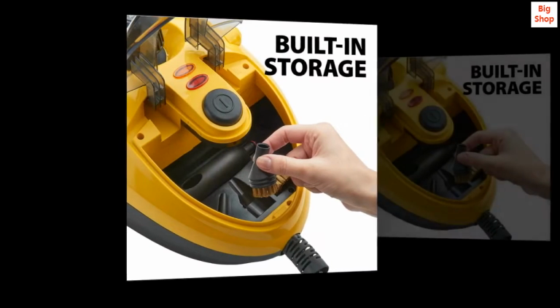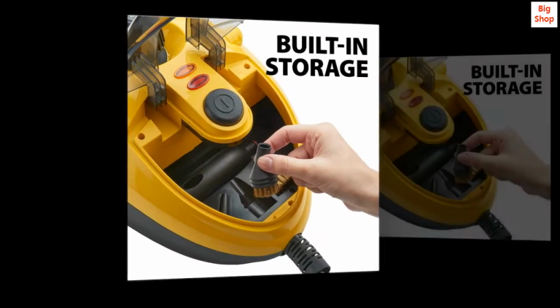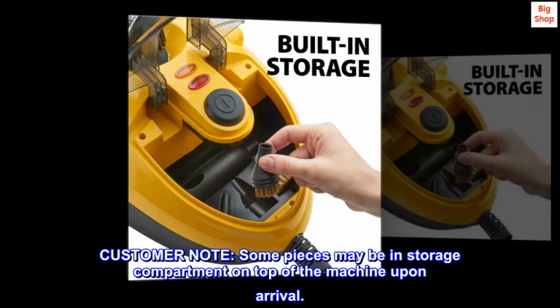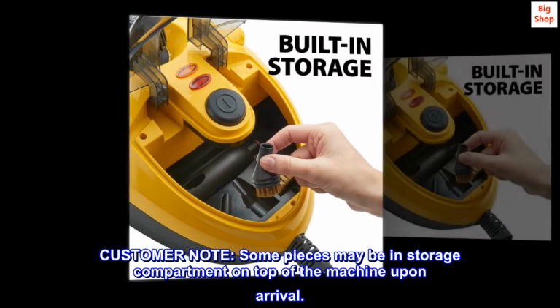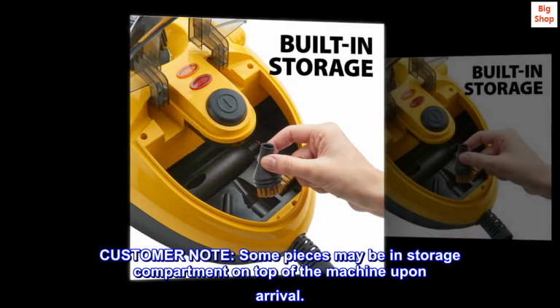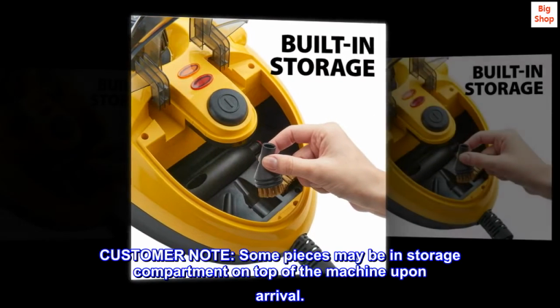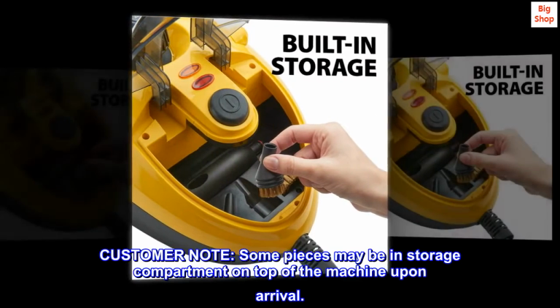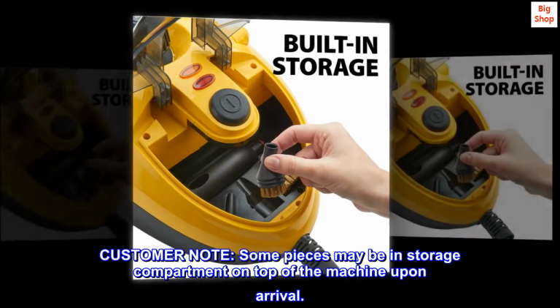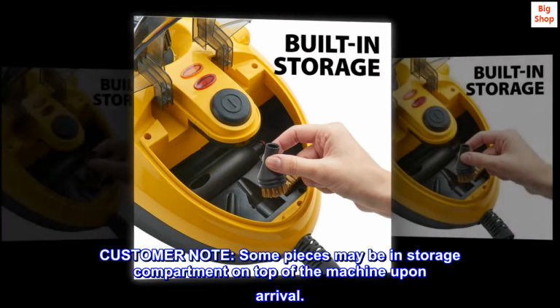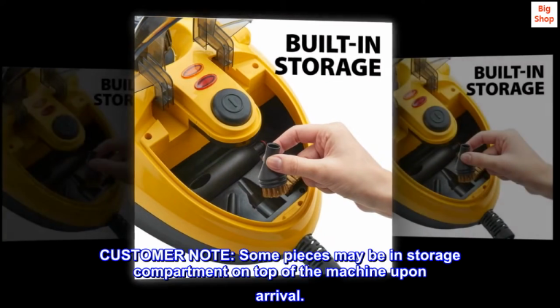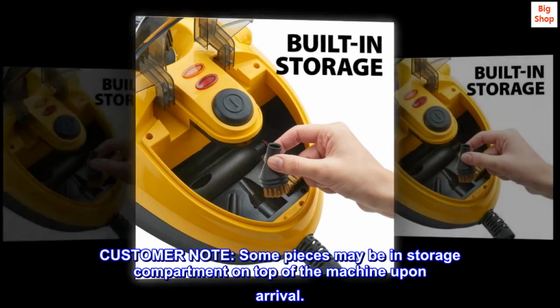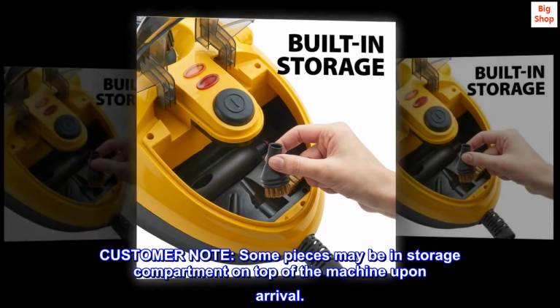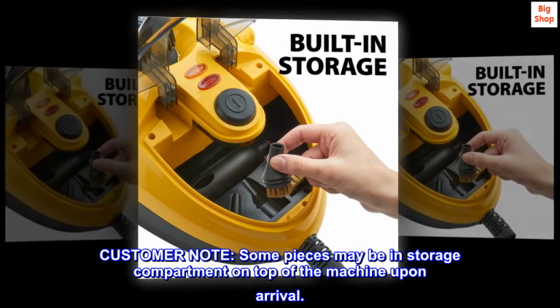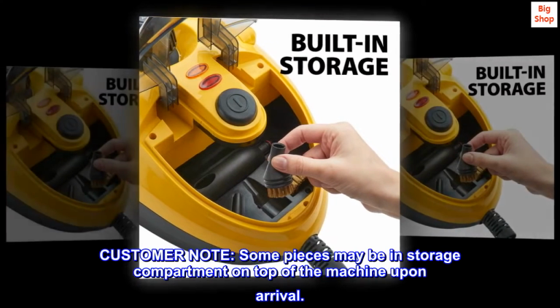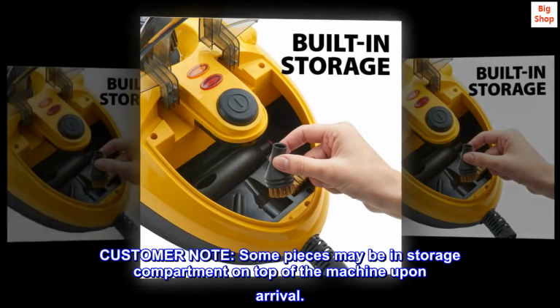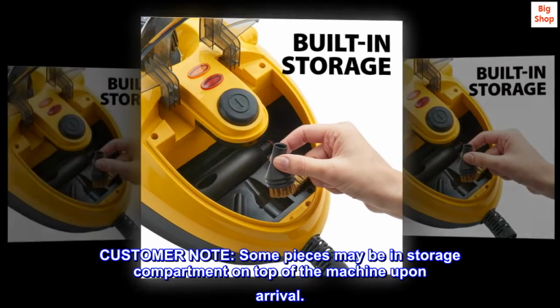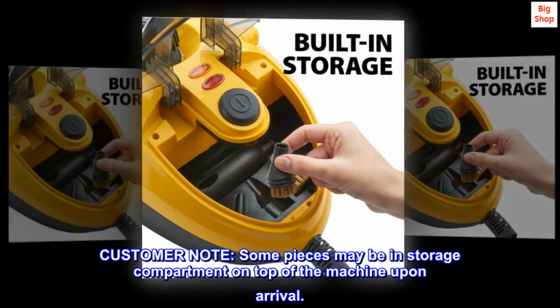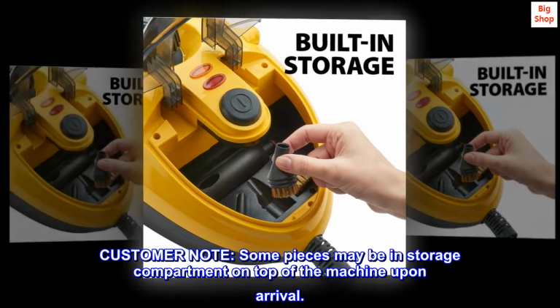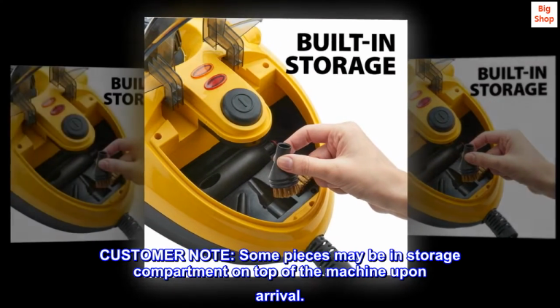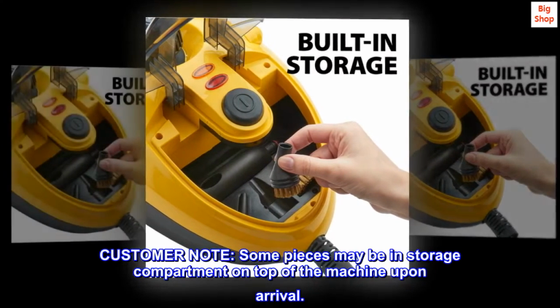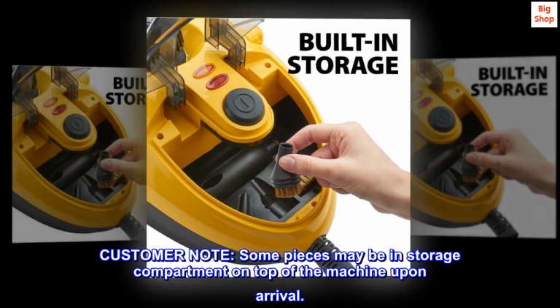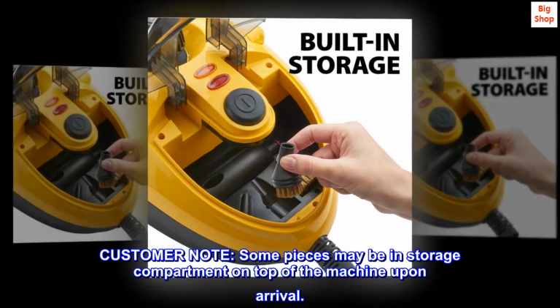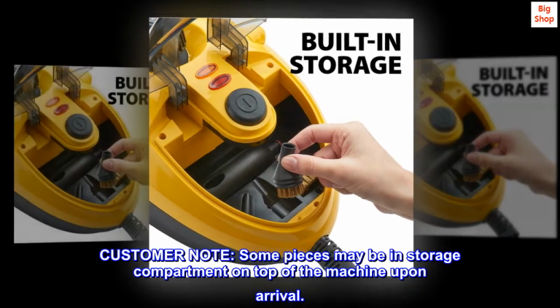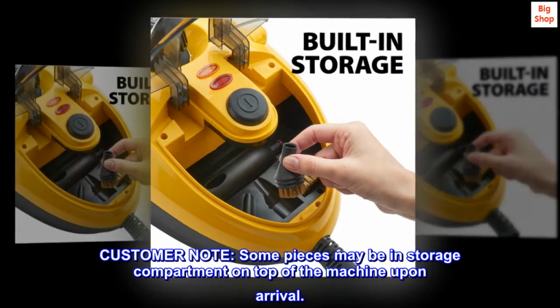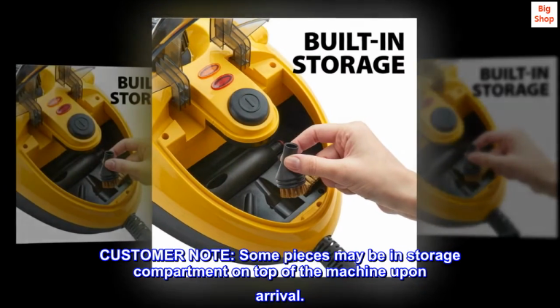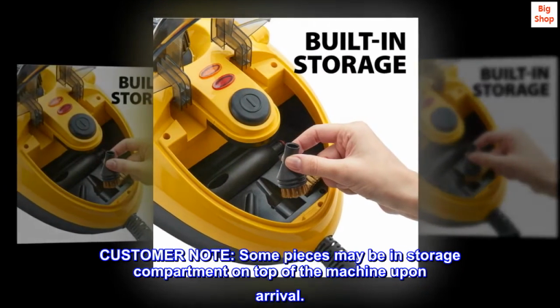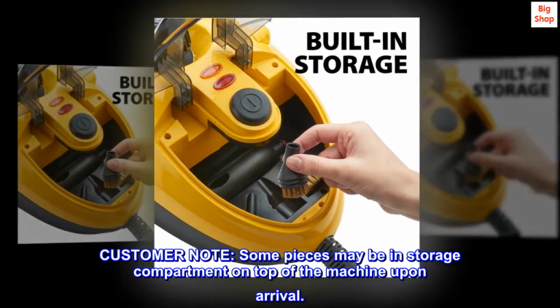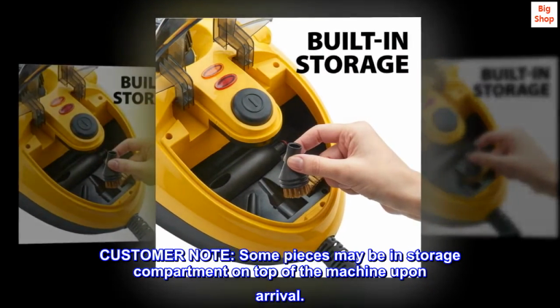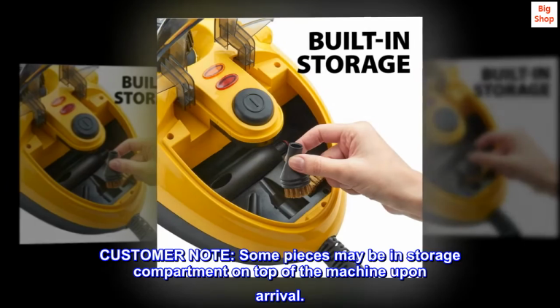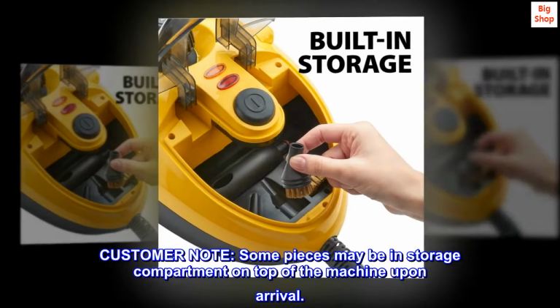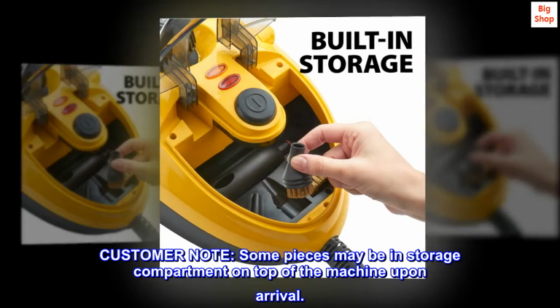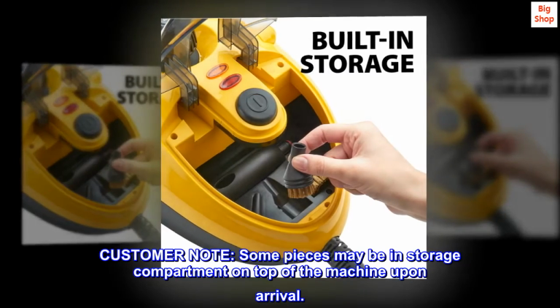Customer note: Some pieces may be in the storage compartment on top of the machine upon arrival.